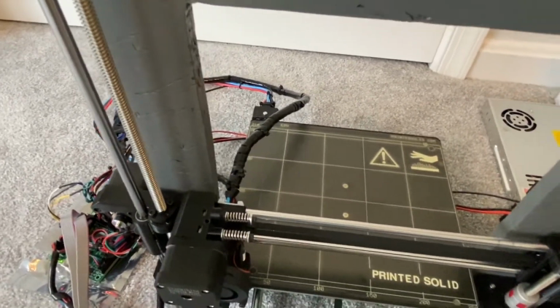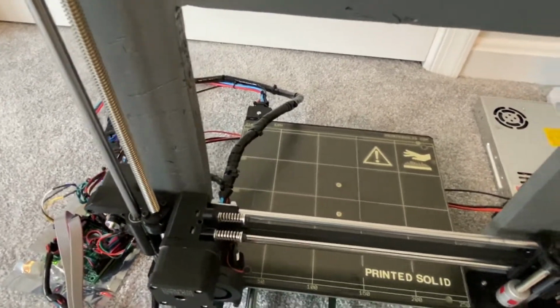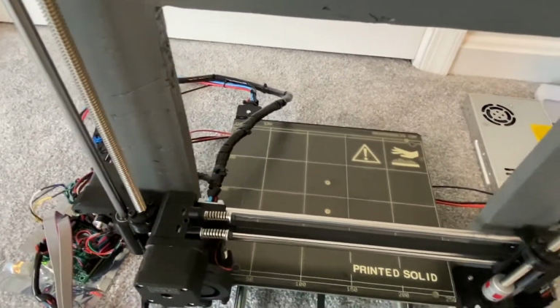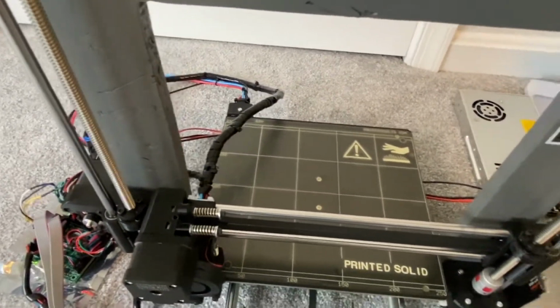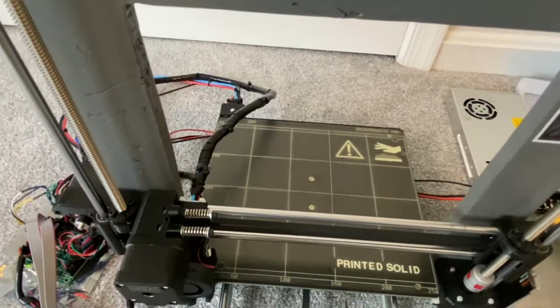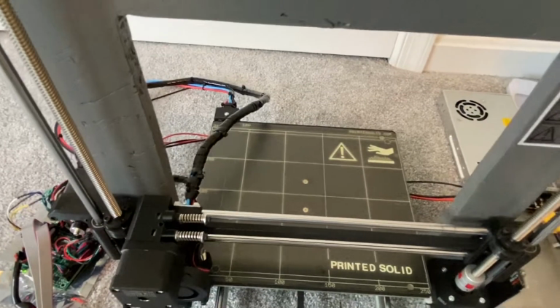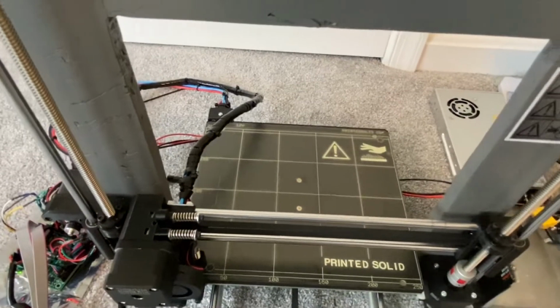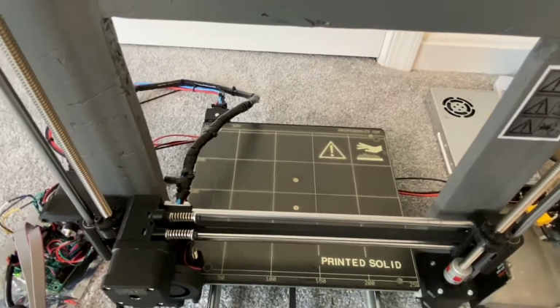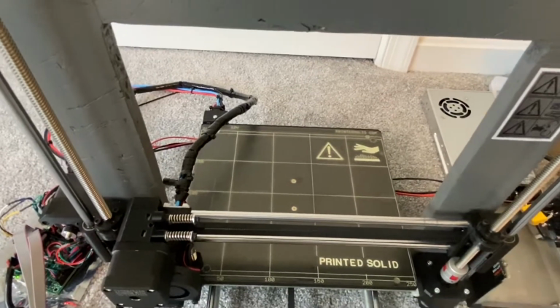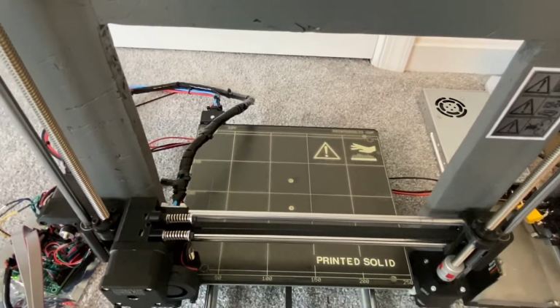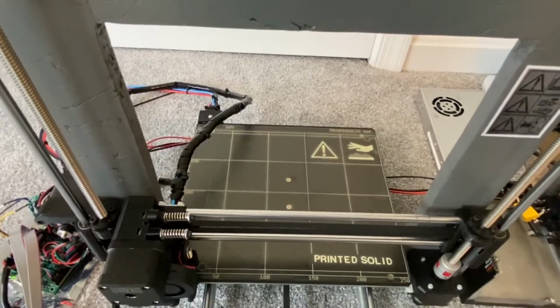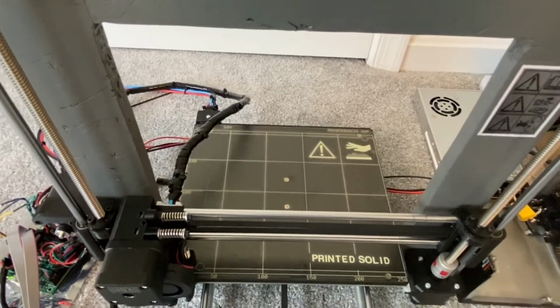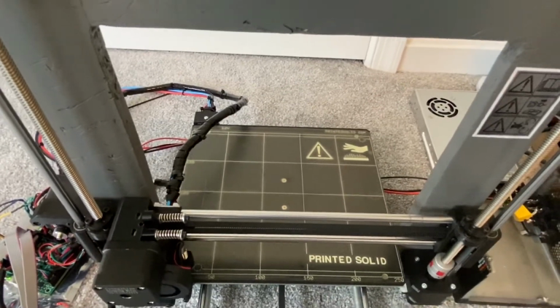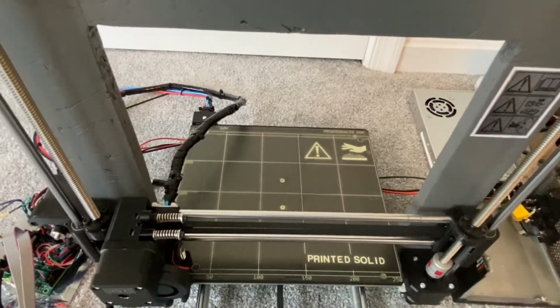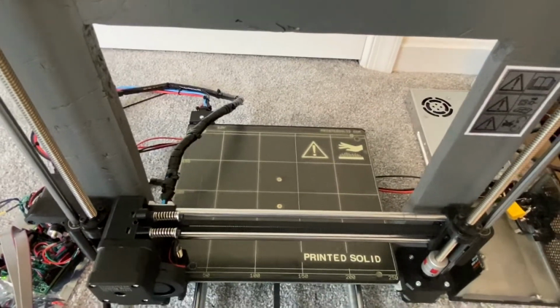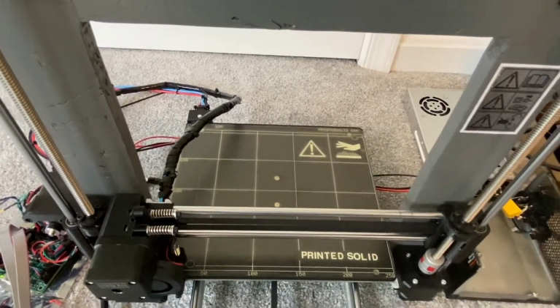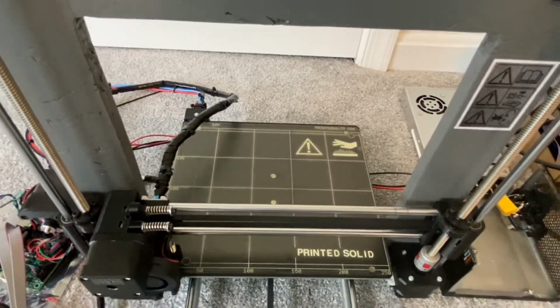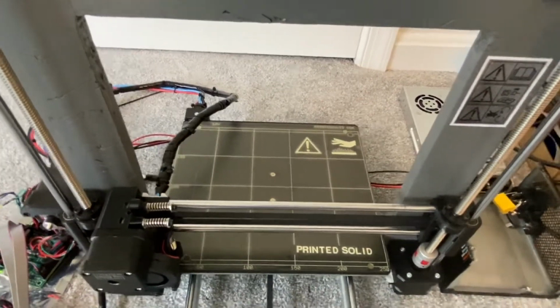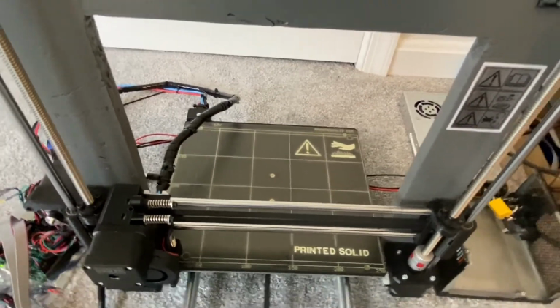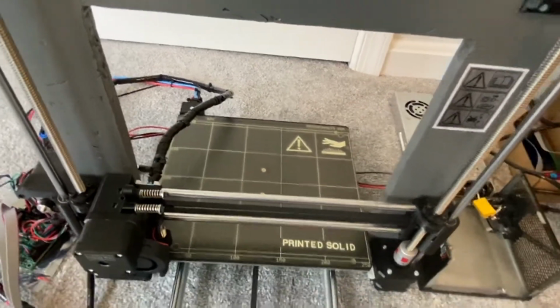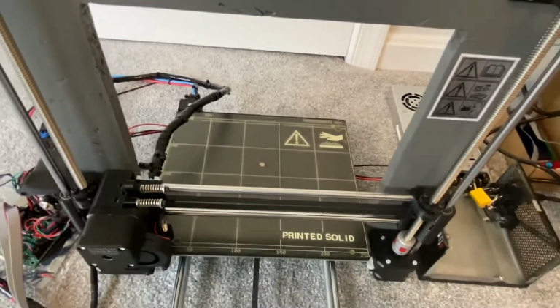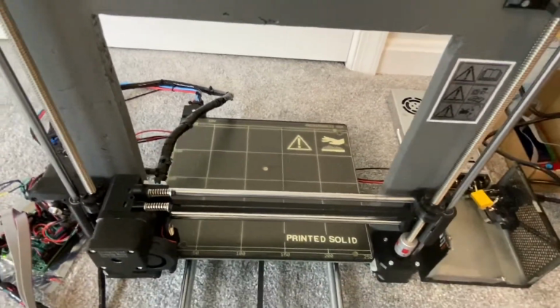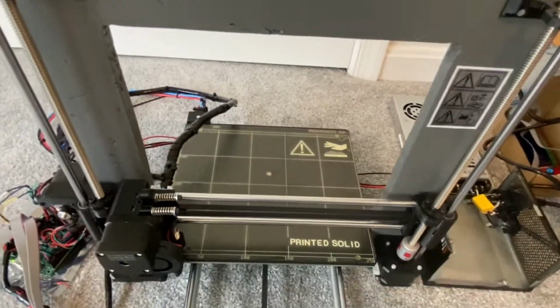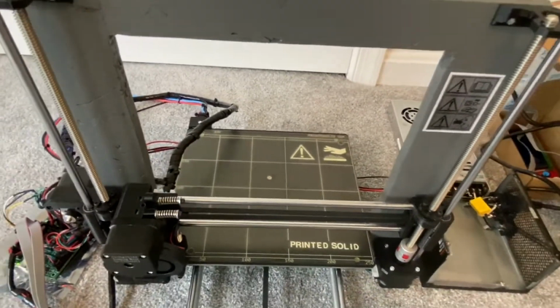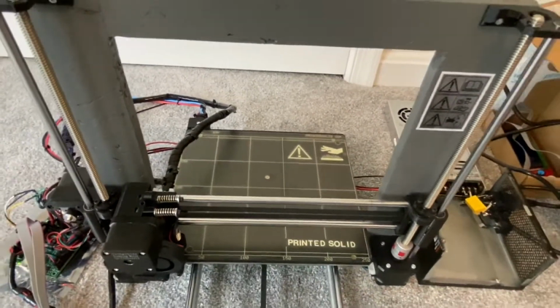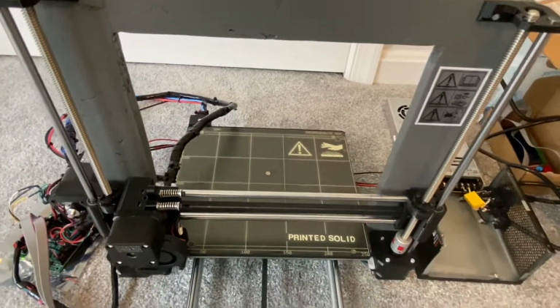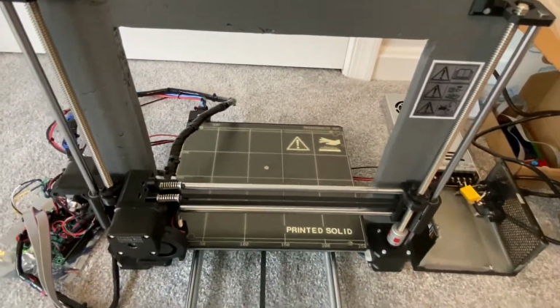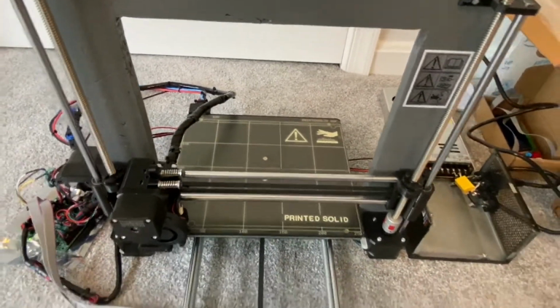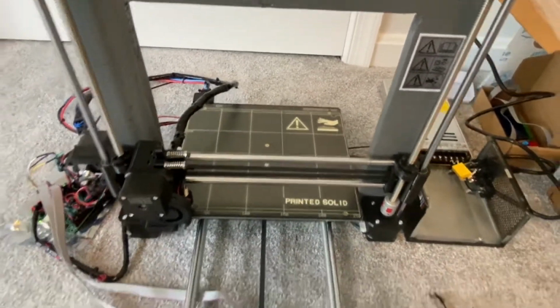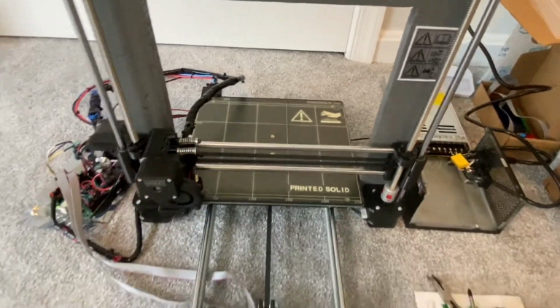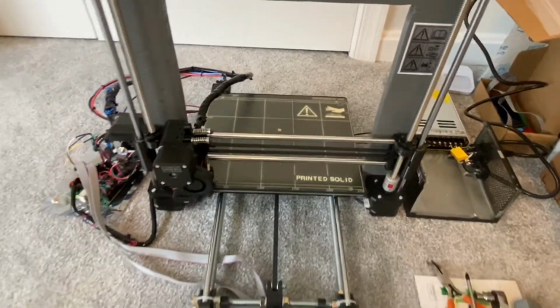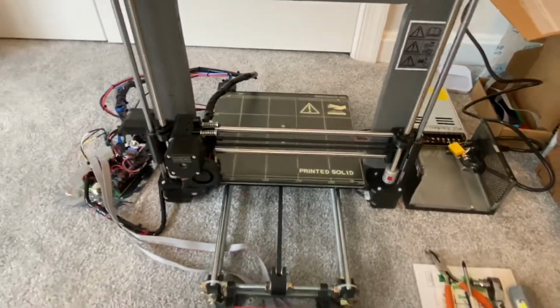I've ordered it and it's apparently on the slow boat from China.